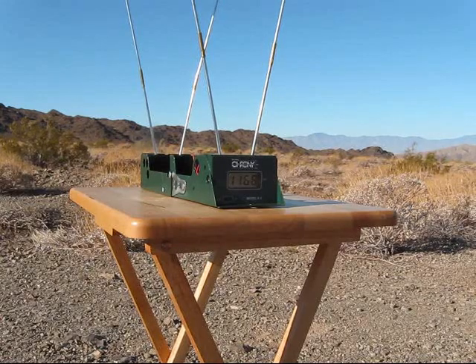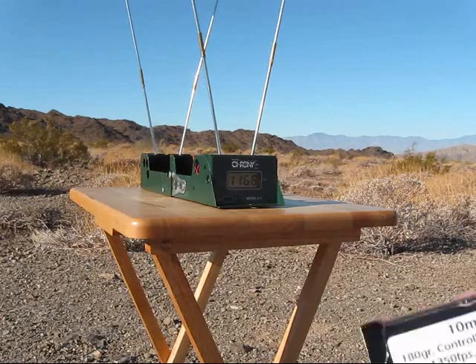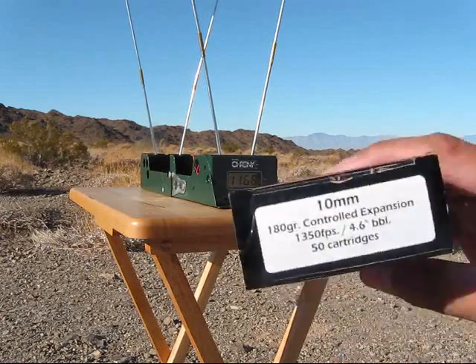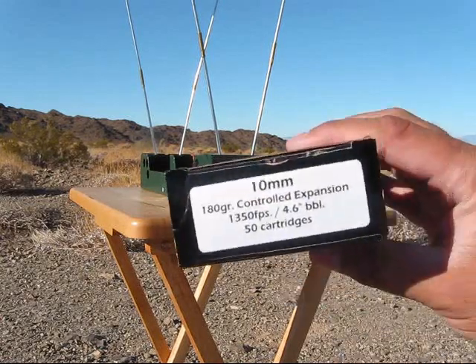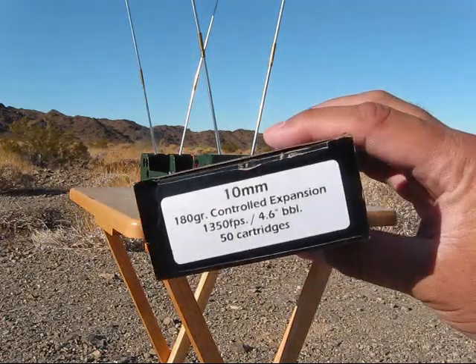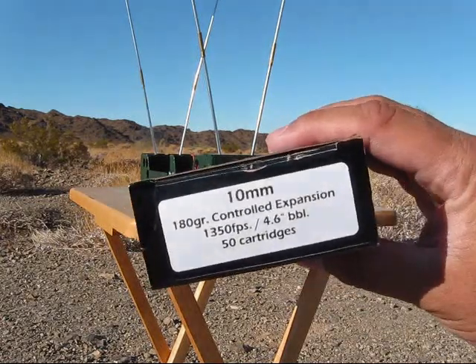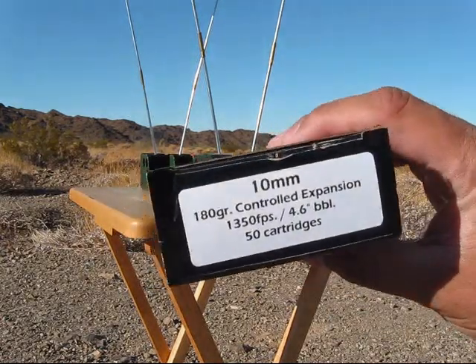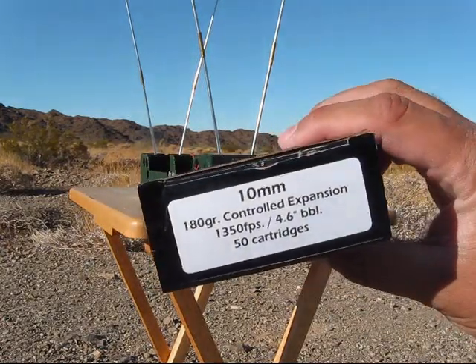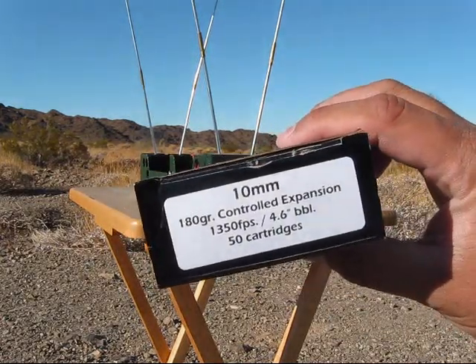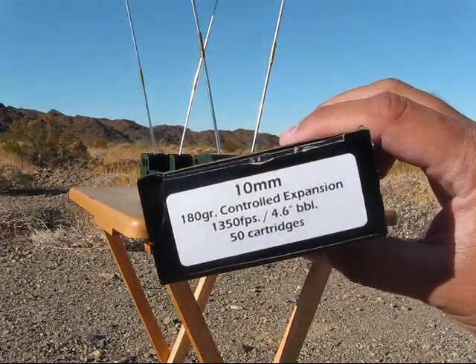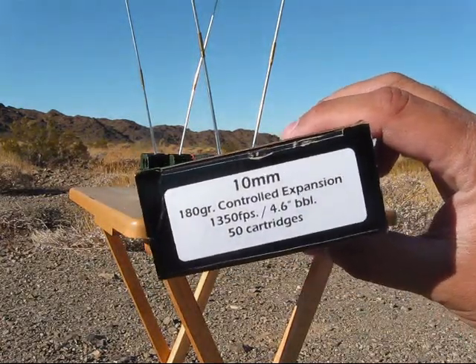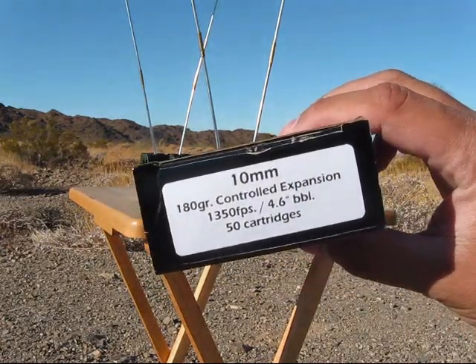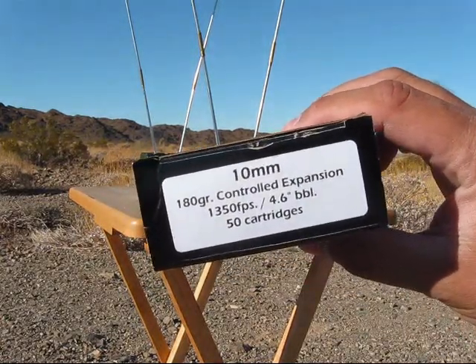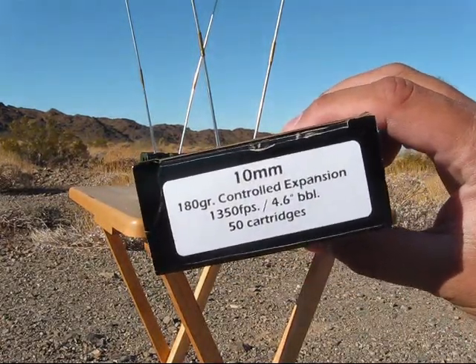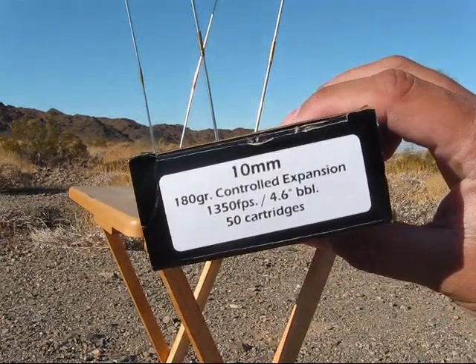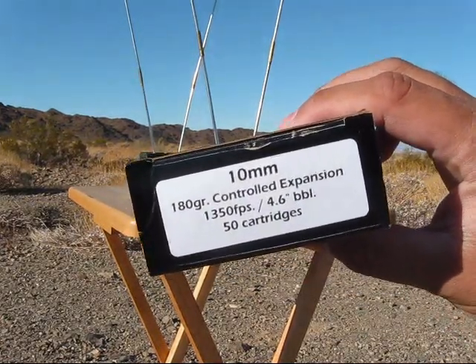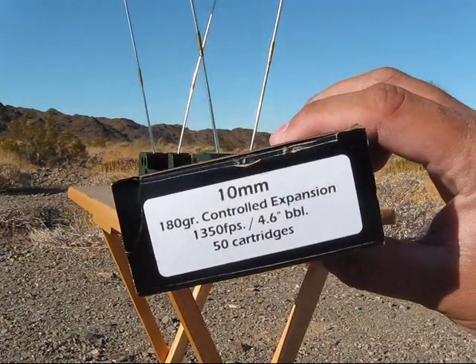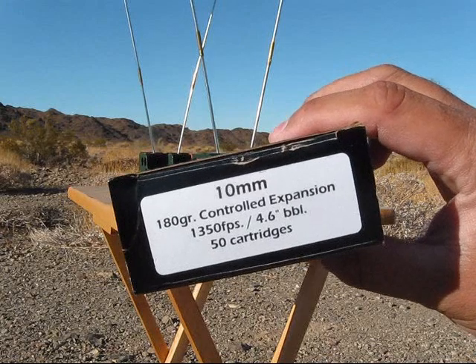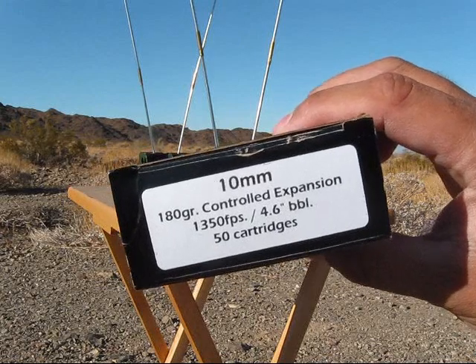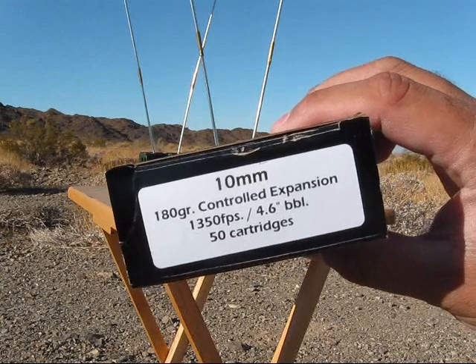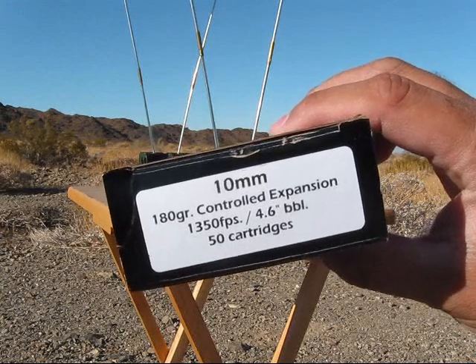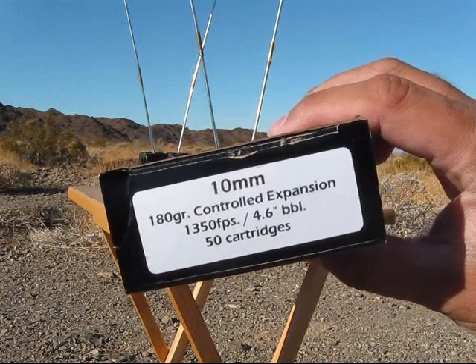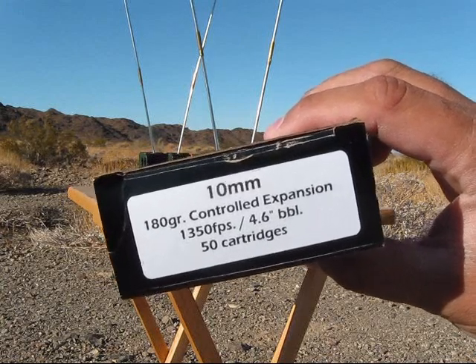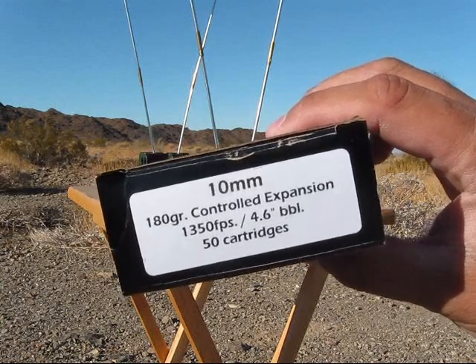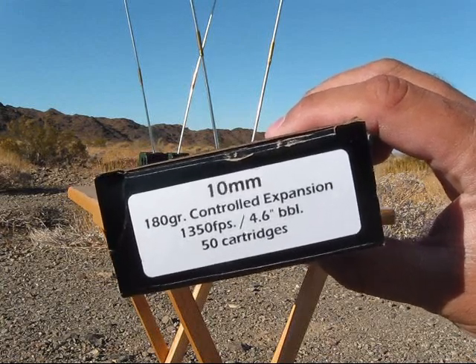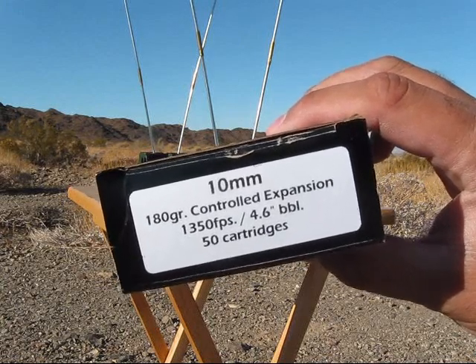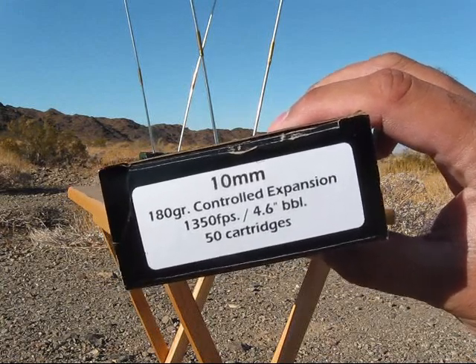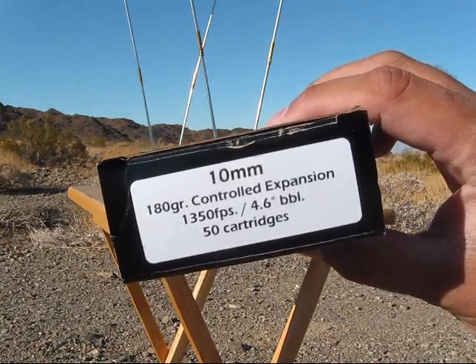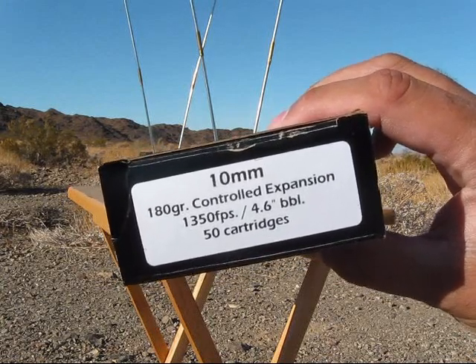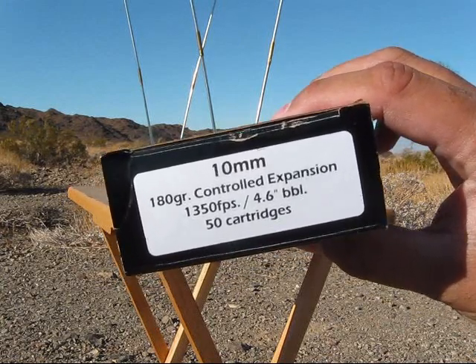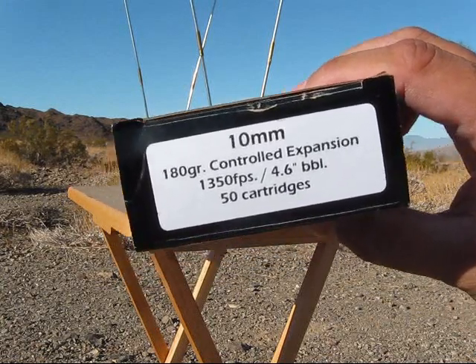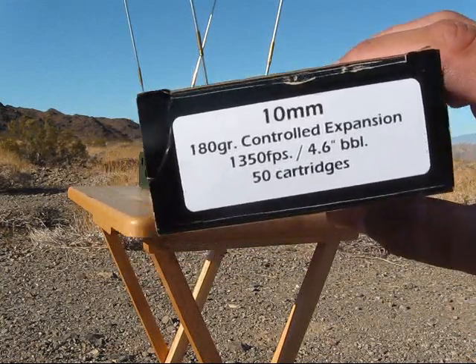Next we have the Double Tap, 180 grain controlled expansion, five rounds.